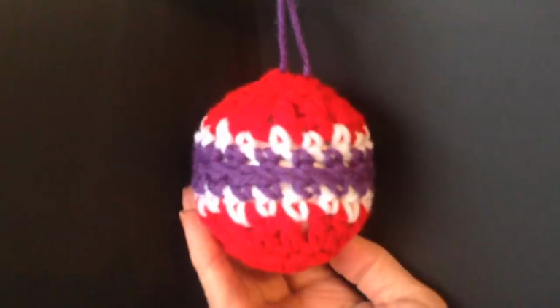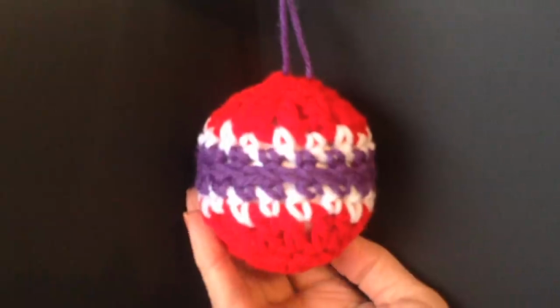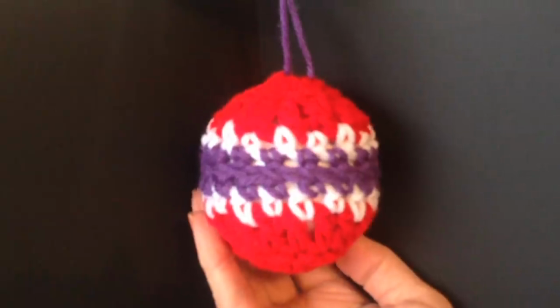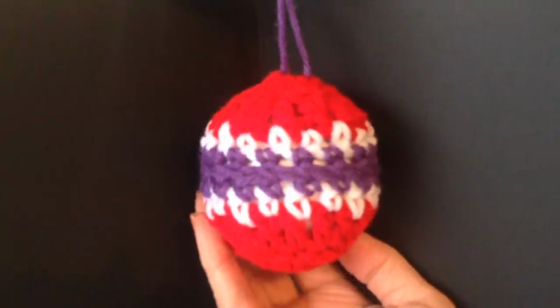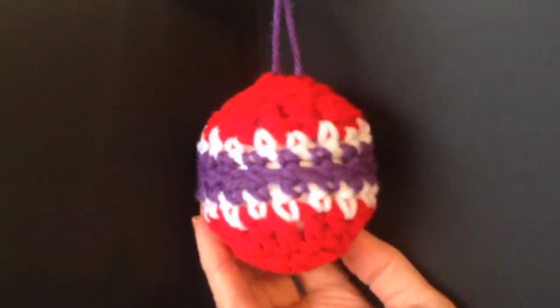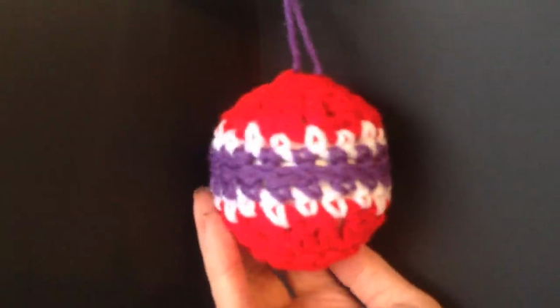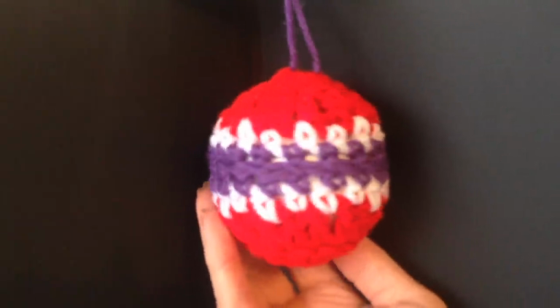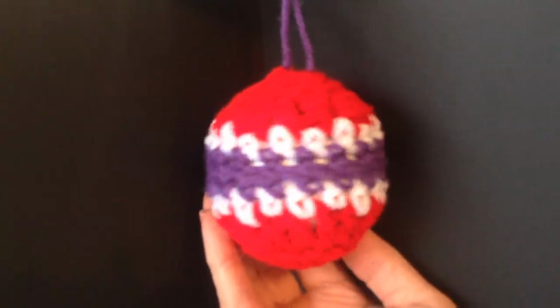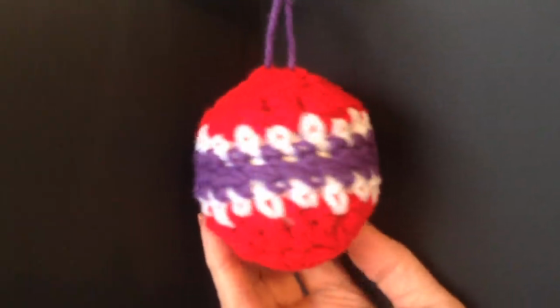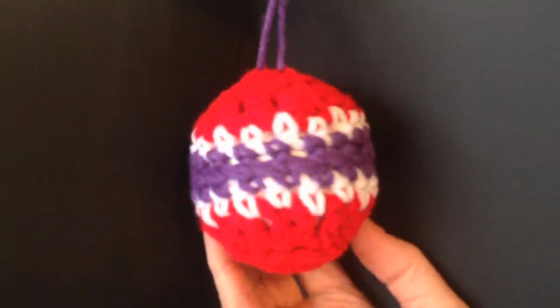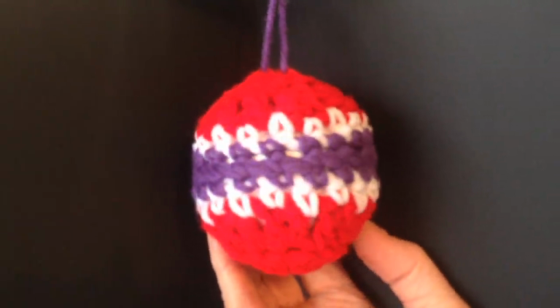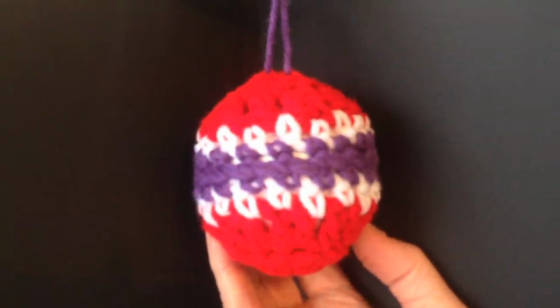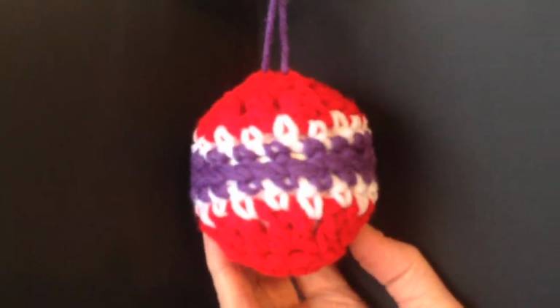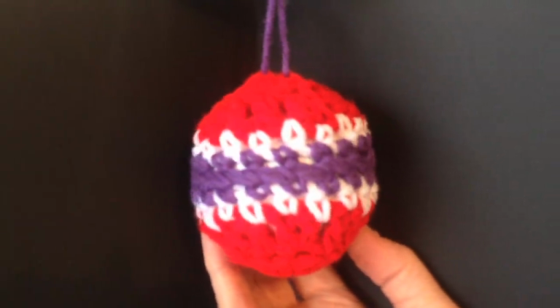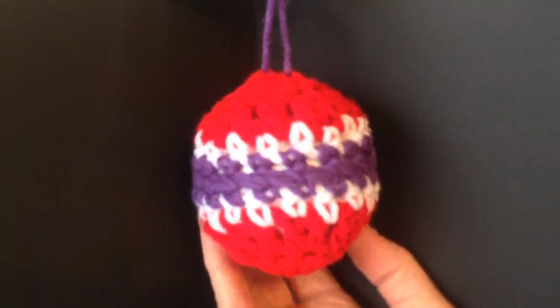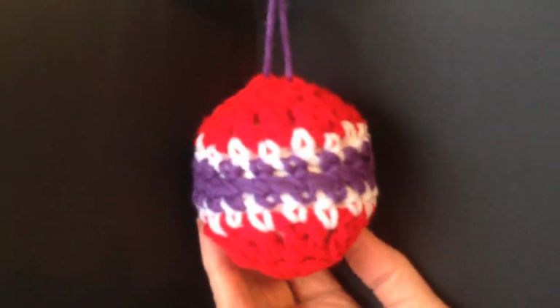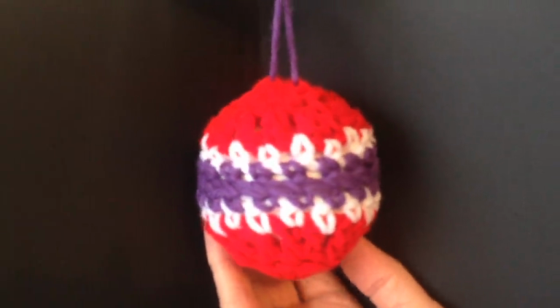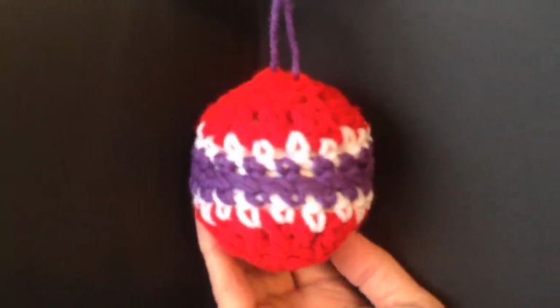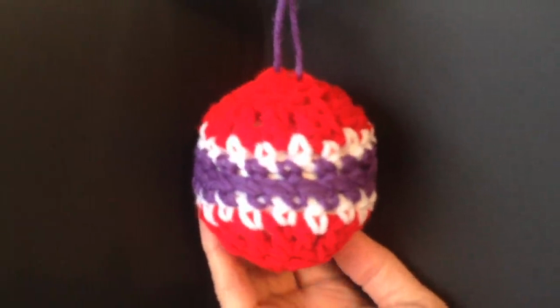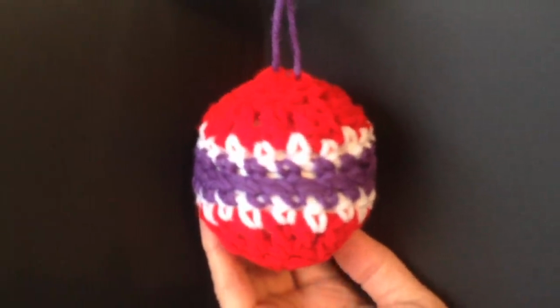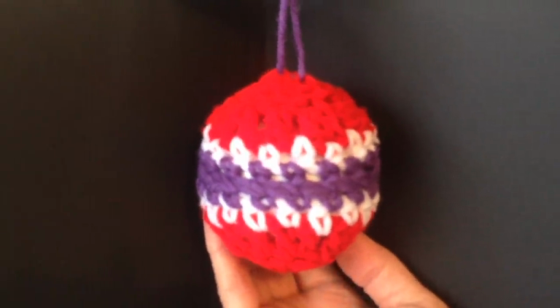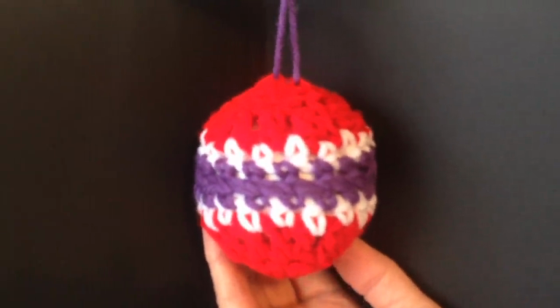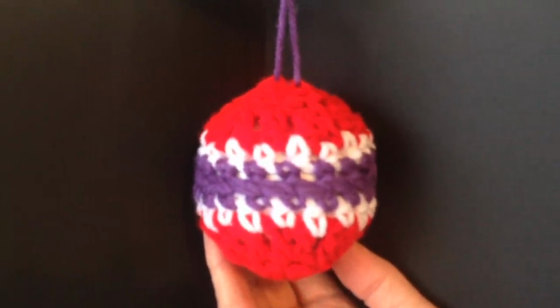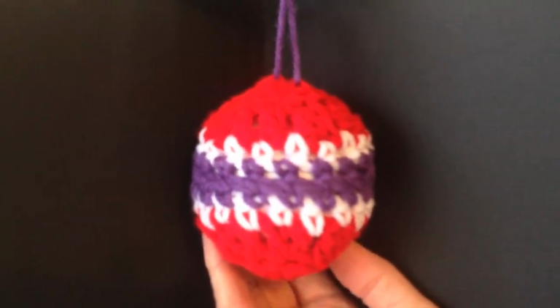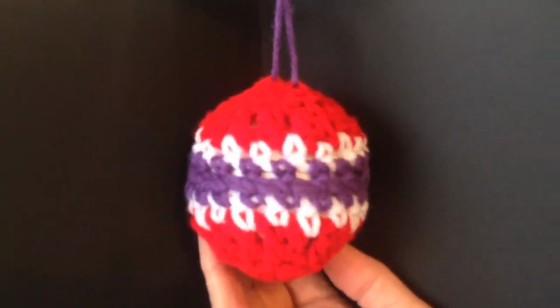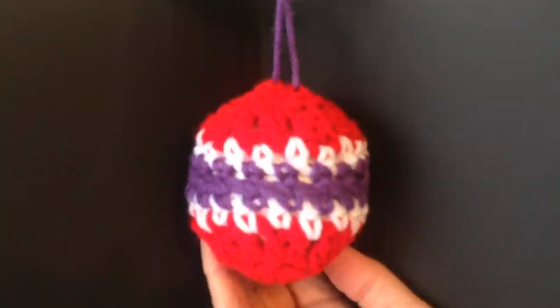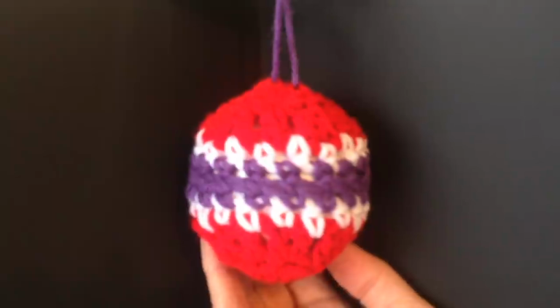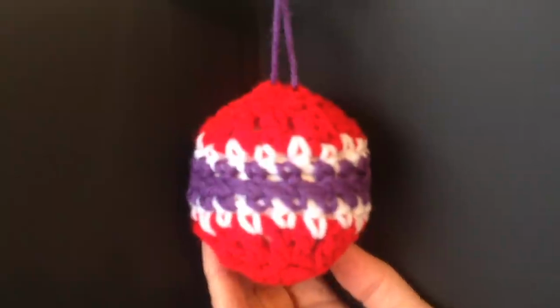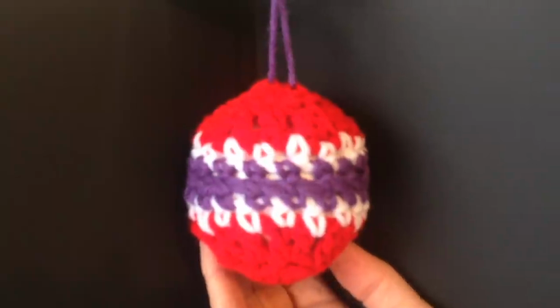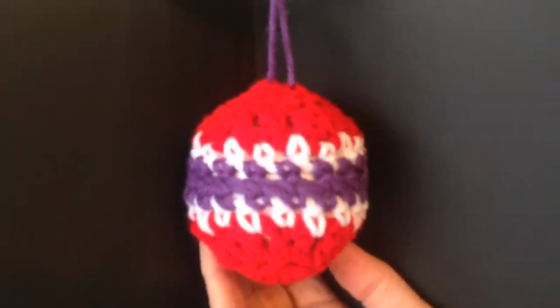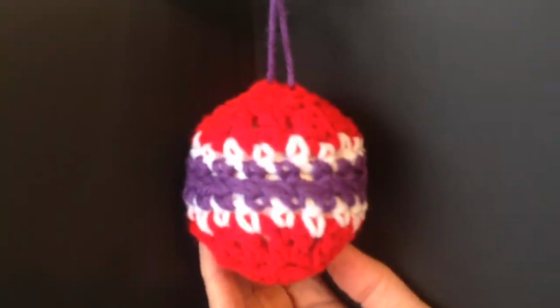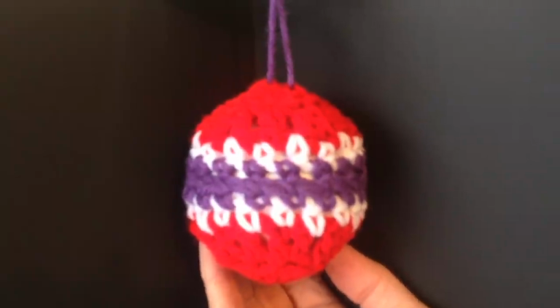Hi everyone, this is Emmy. Today I'm going to show you how to crochet these Christmas balls. So let's get started.